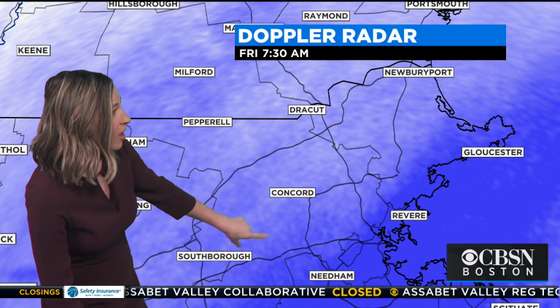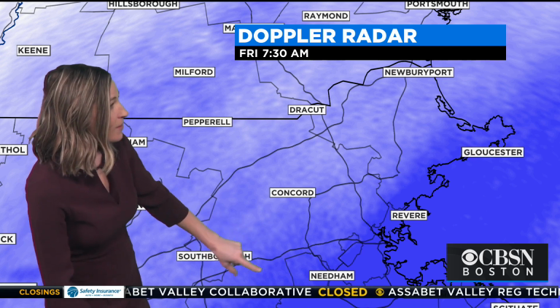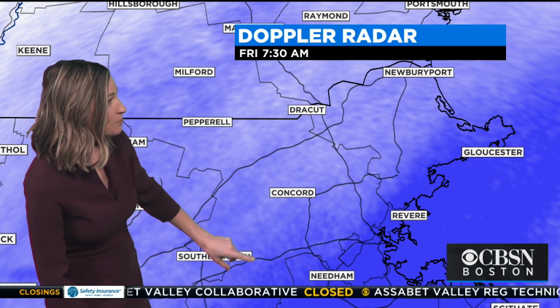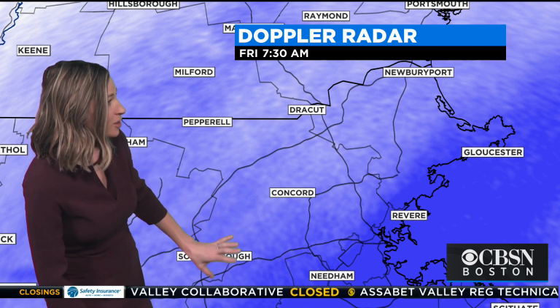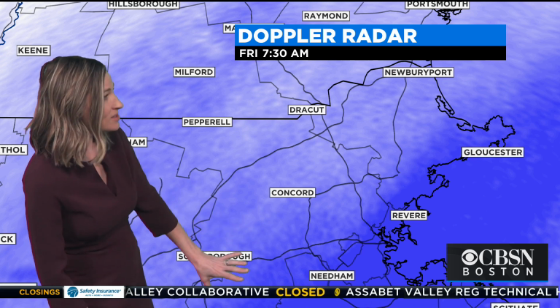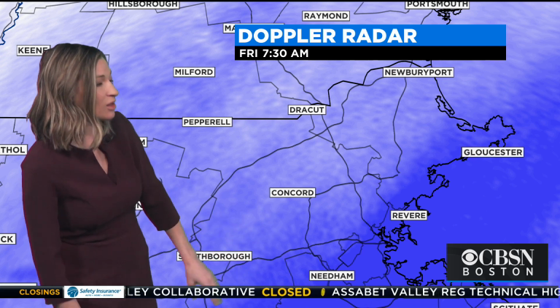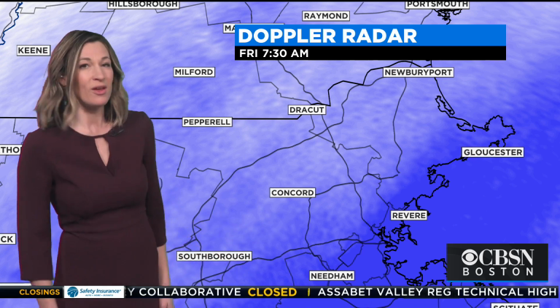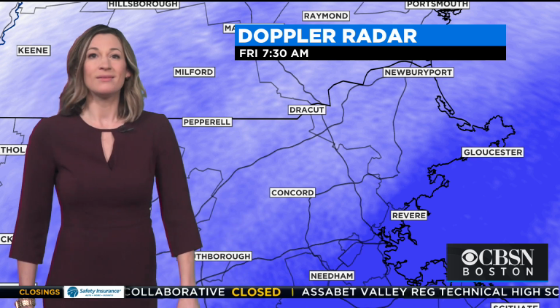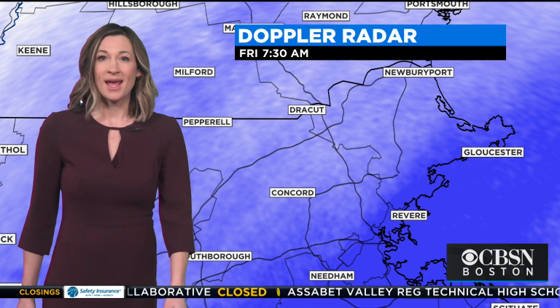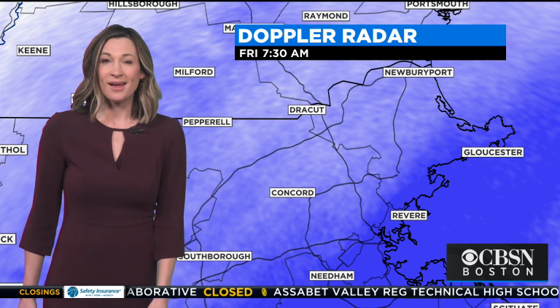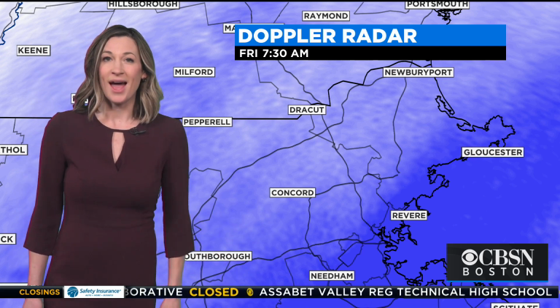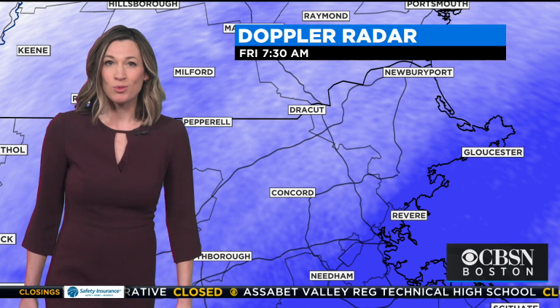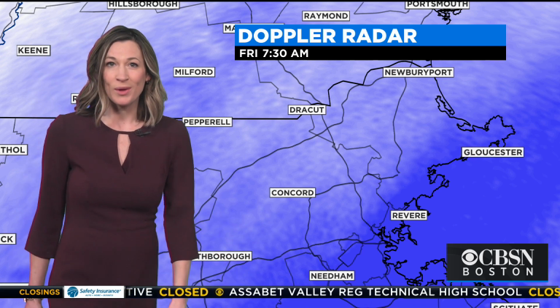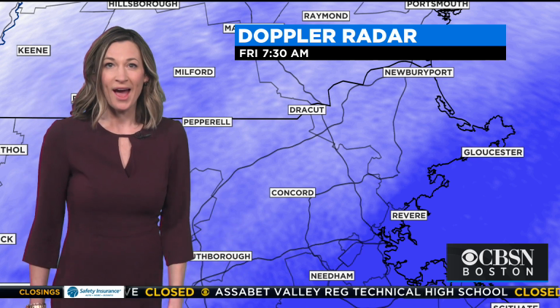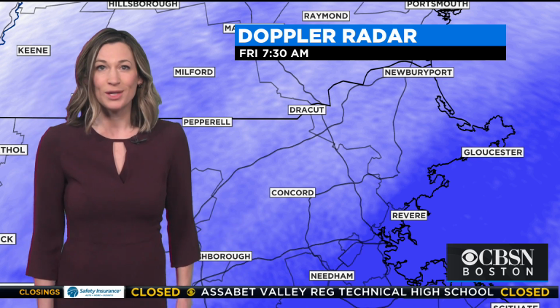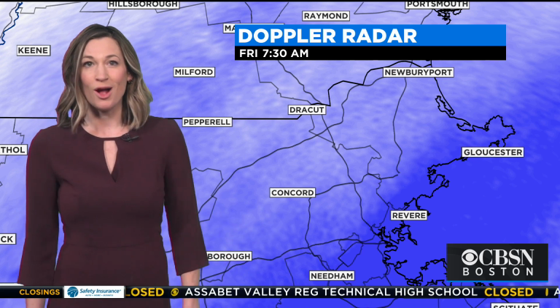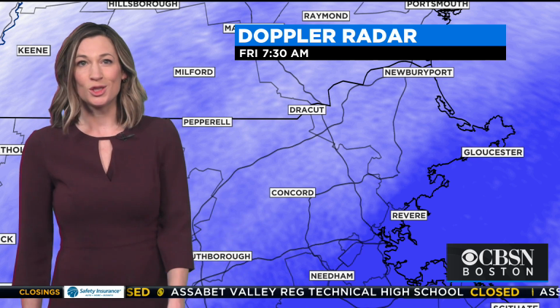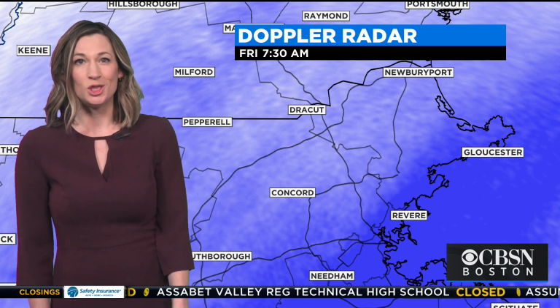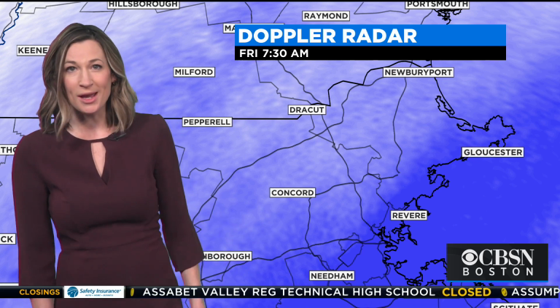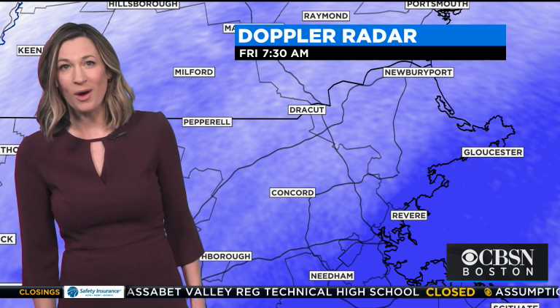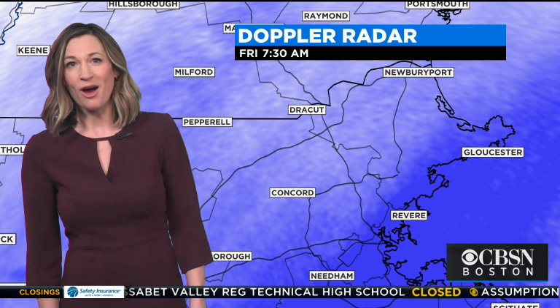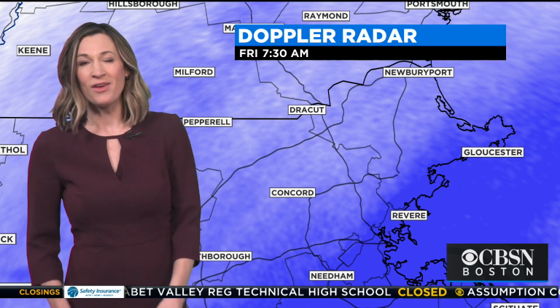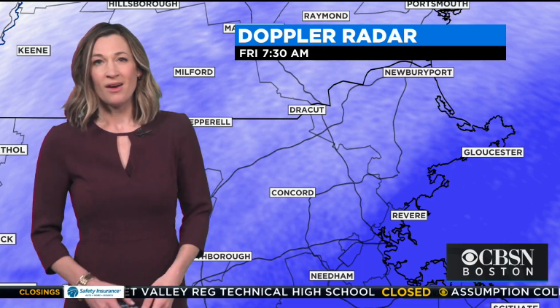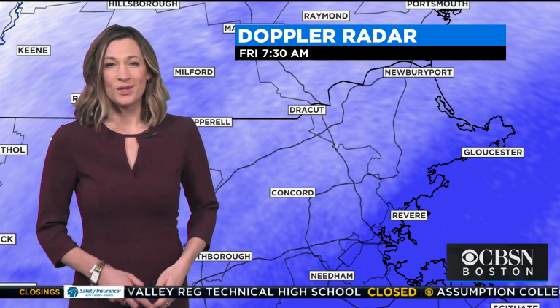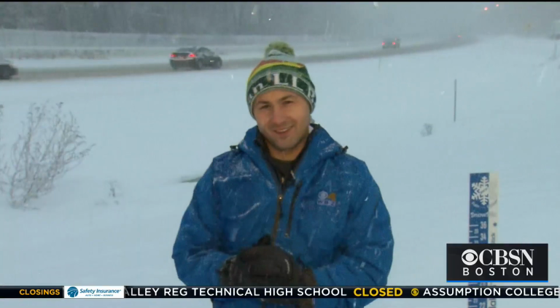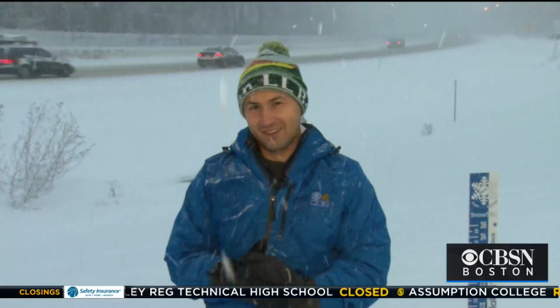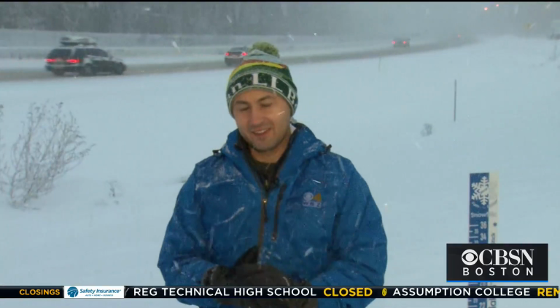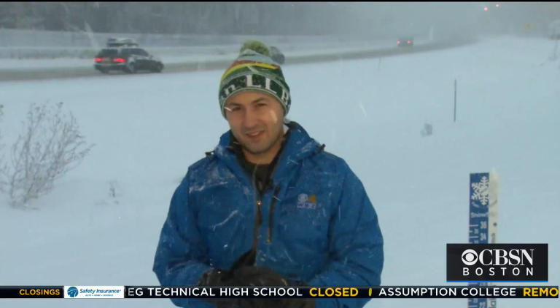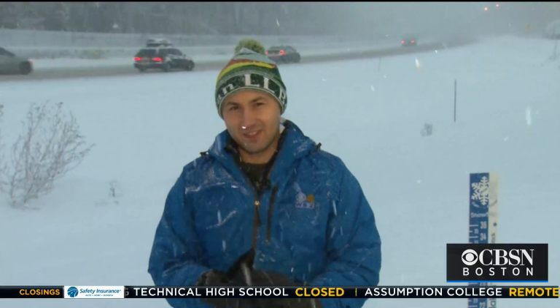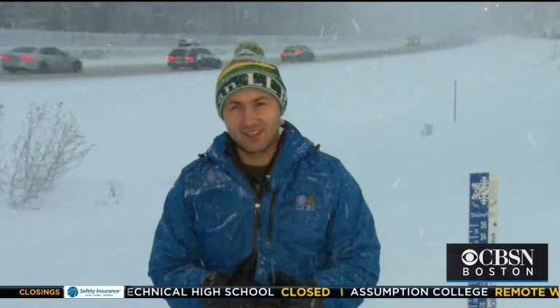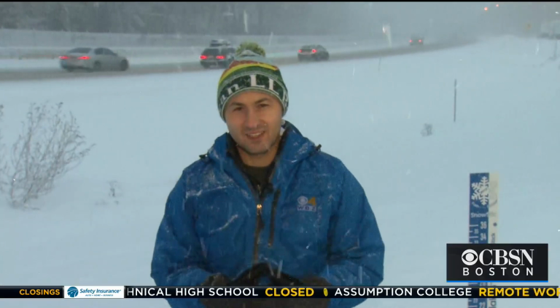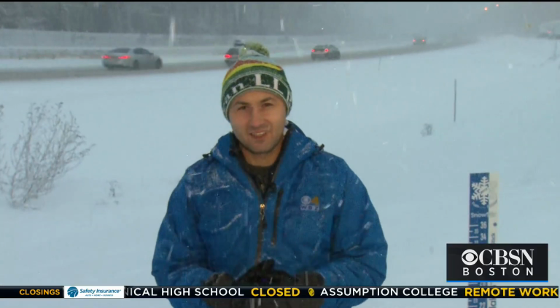Along the Mass Pike, or just south of it, Natick — that's where we have meteorologist Jacob Wyckoff, here with more on the conditions there.